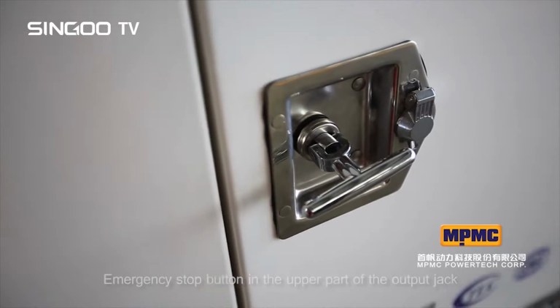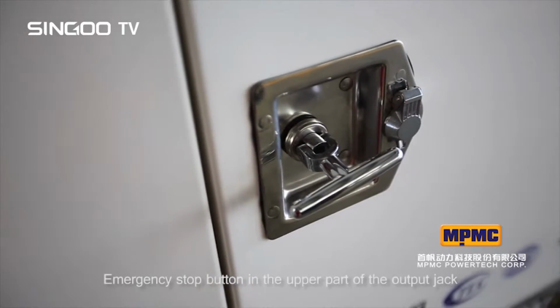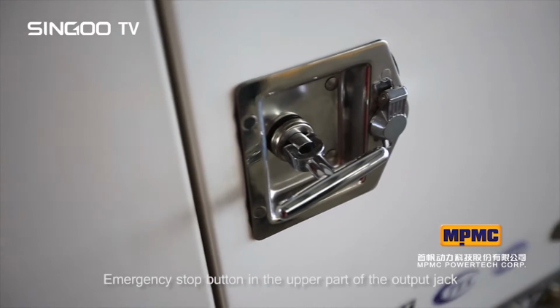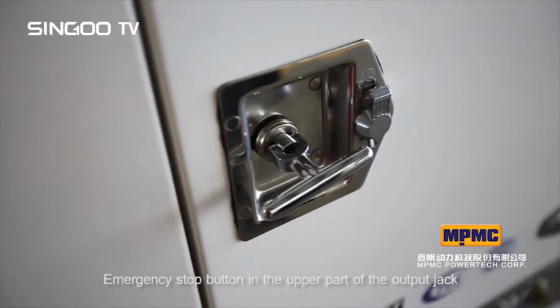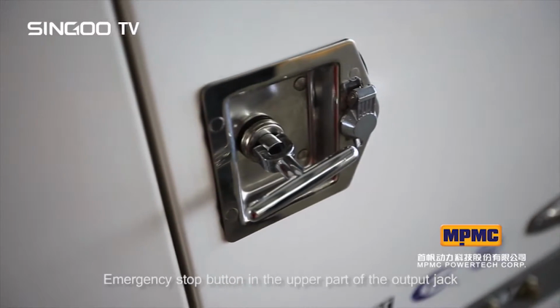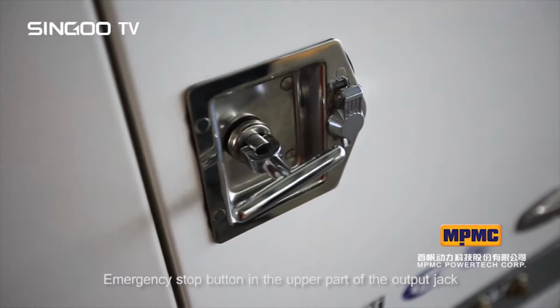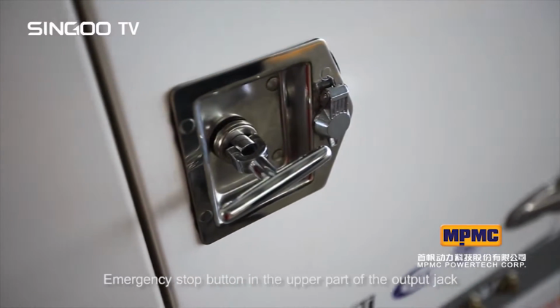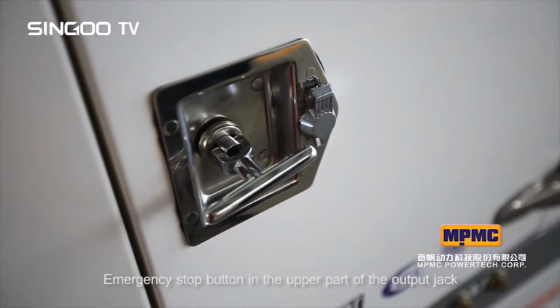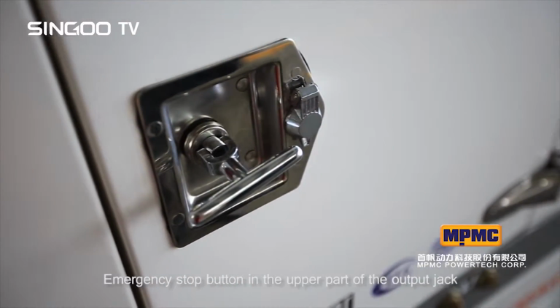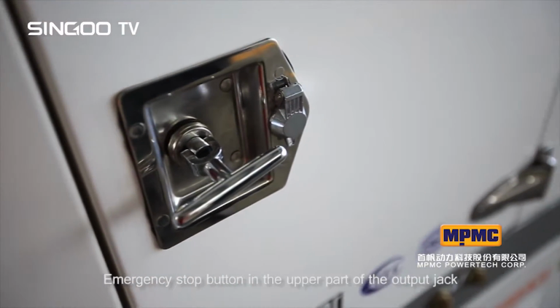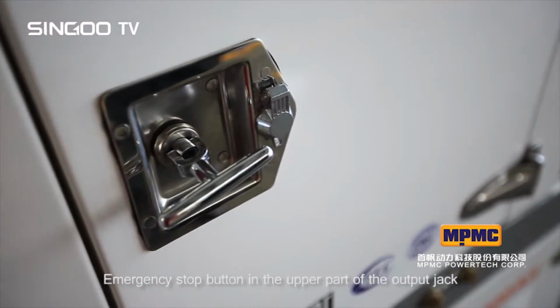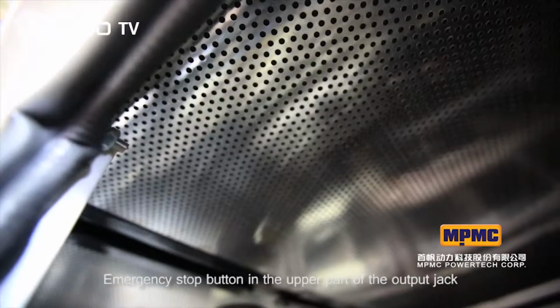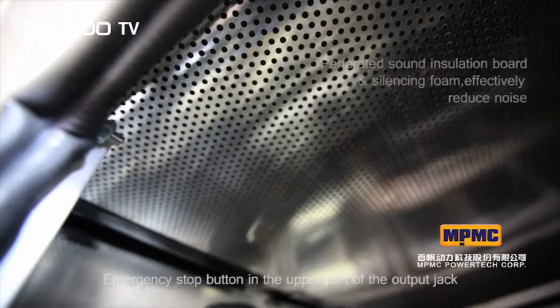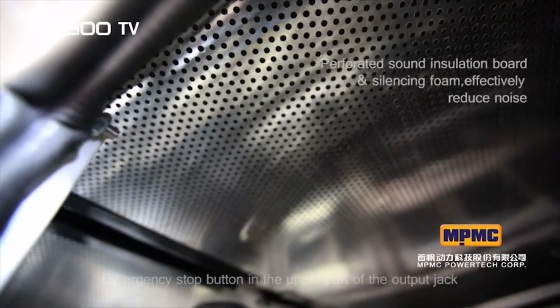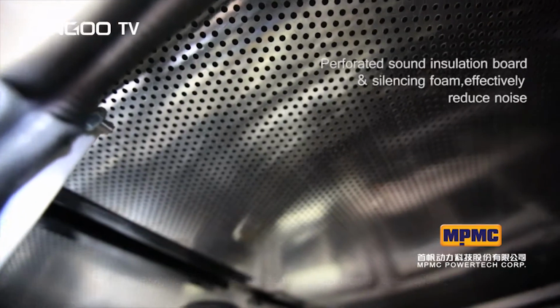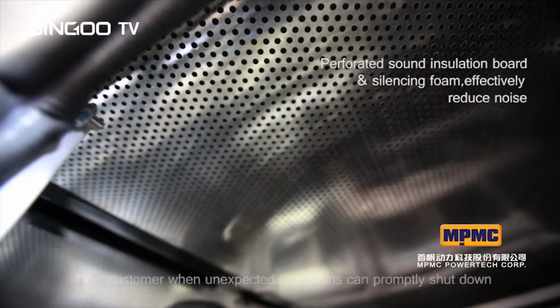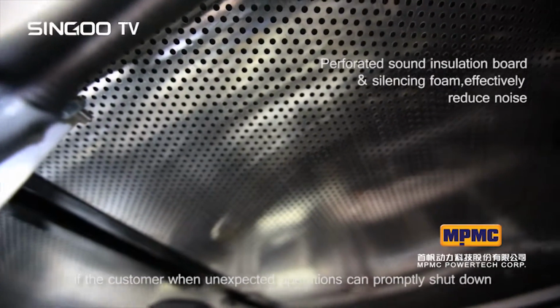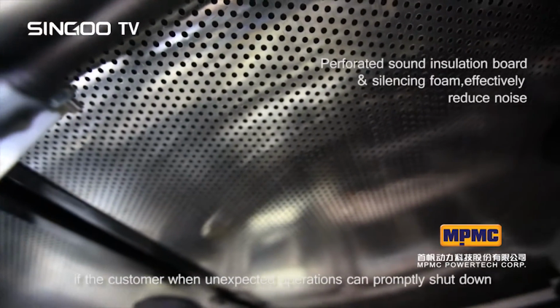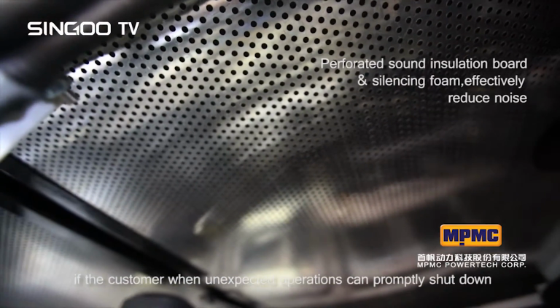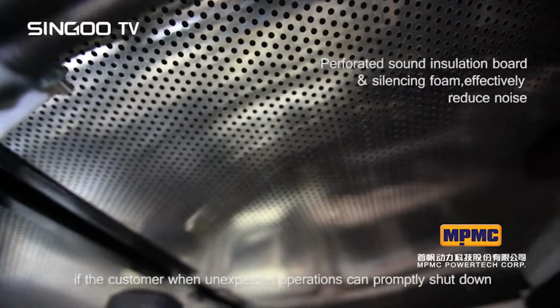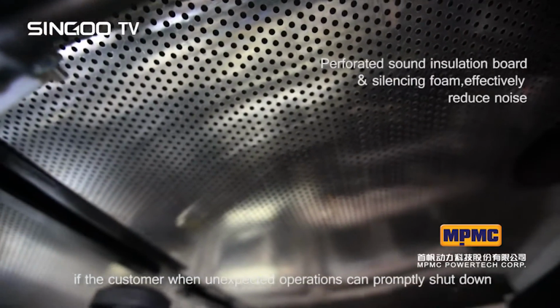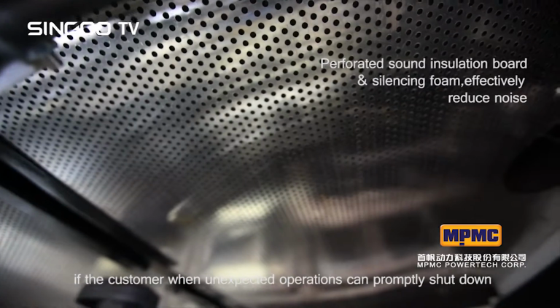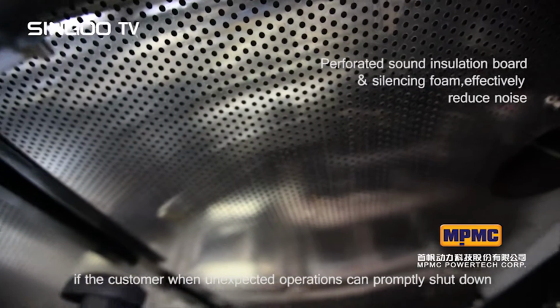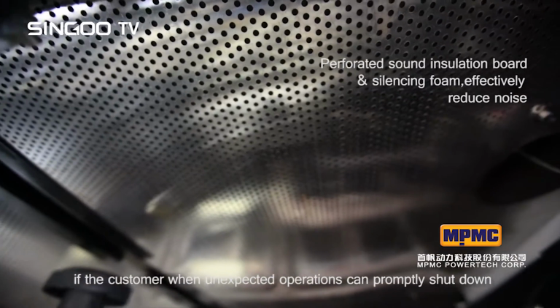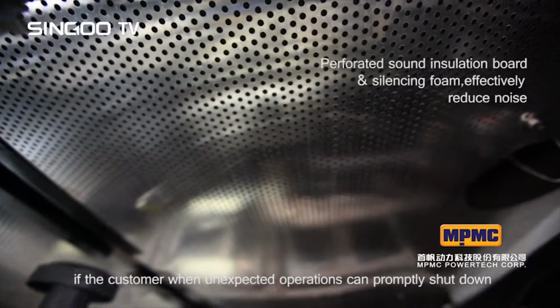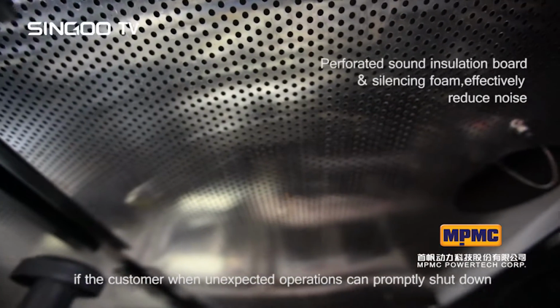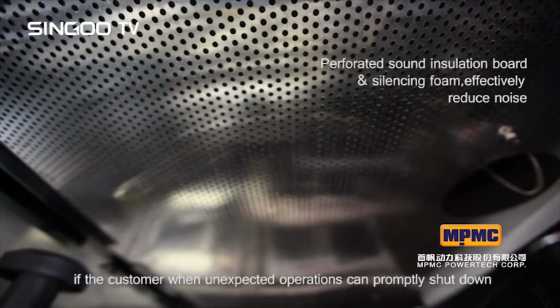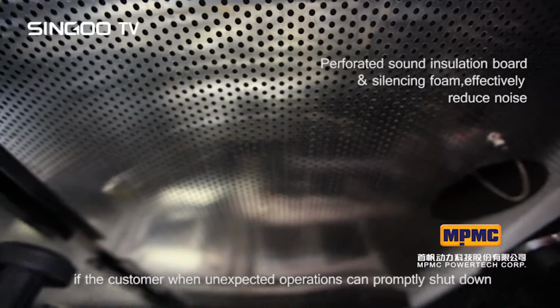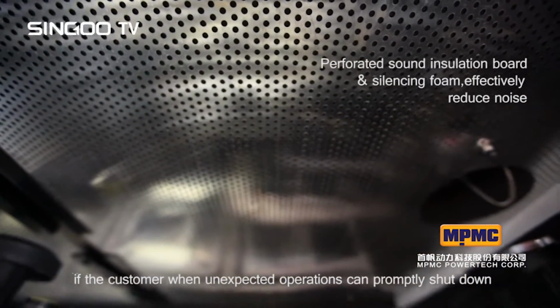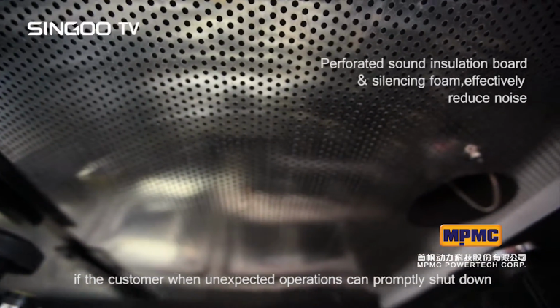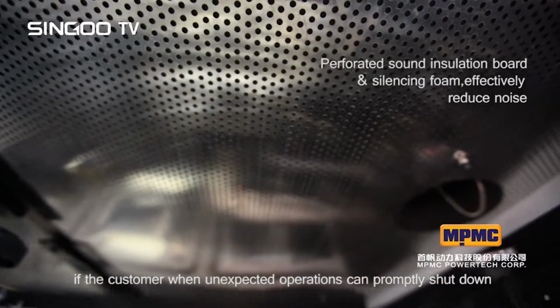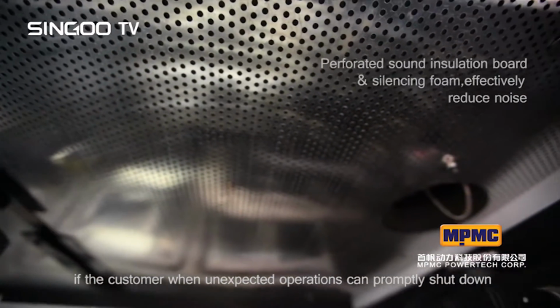An emergency stop button is located in the upper part of the output jack, so that if the customer needs to ensure safety during unexpected operations, the unit can be promptly shut down.